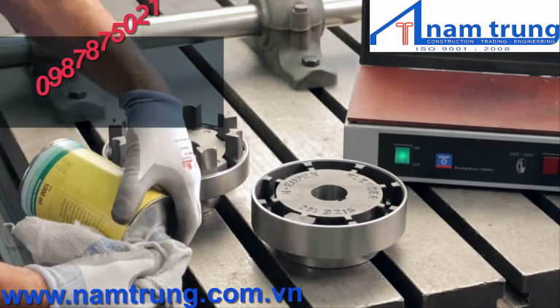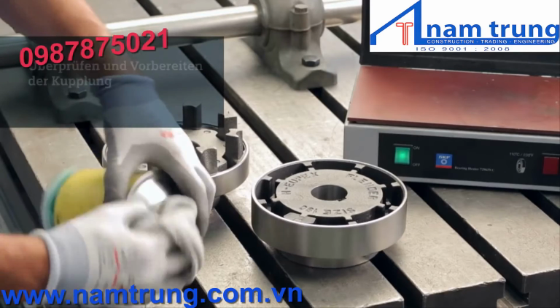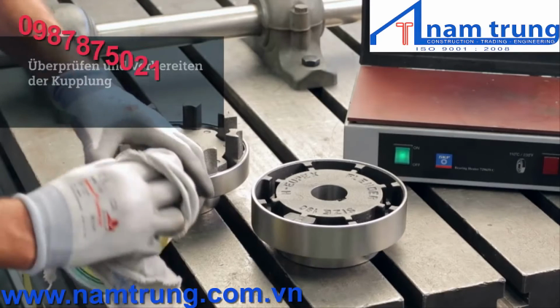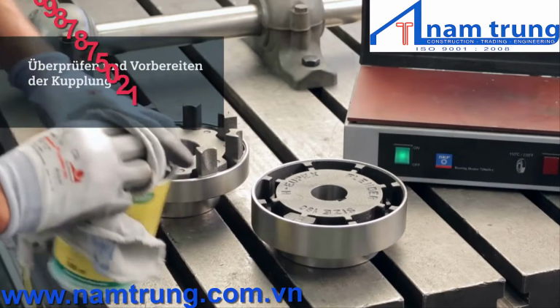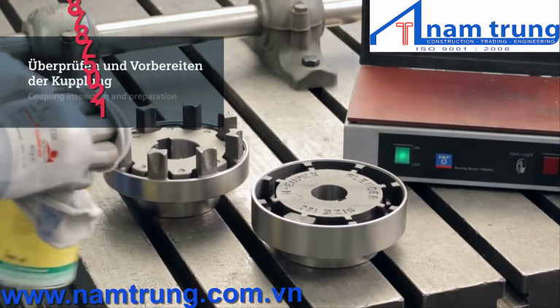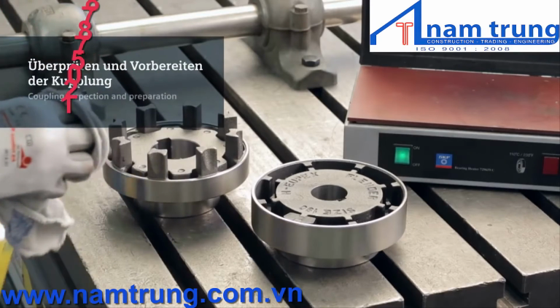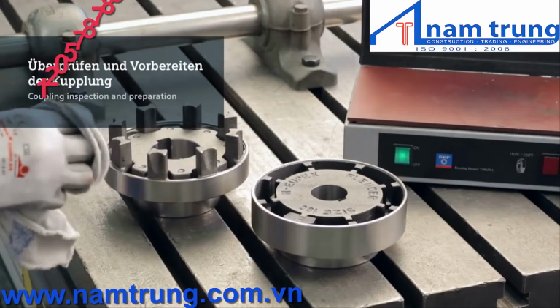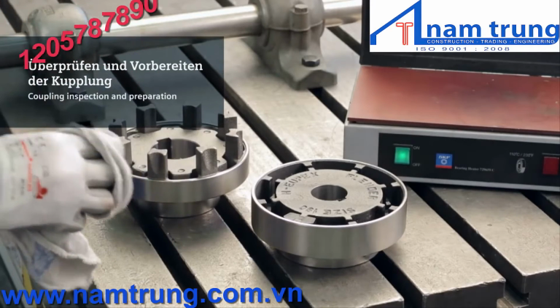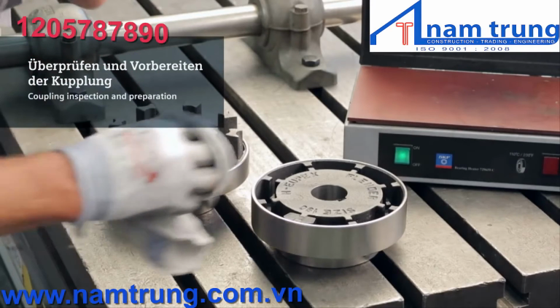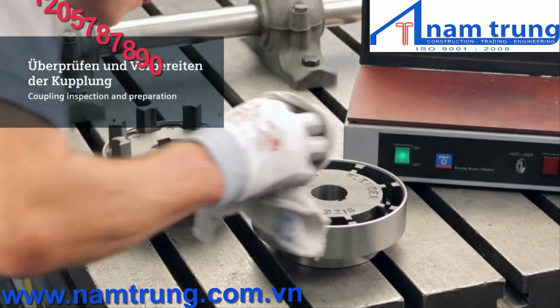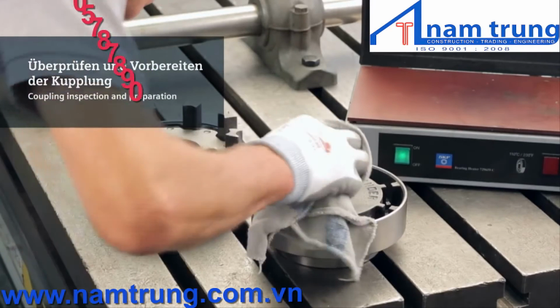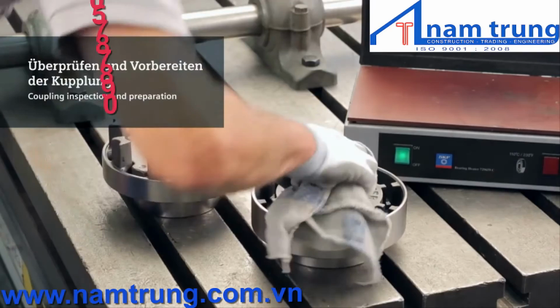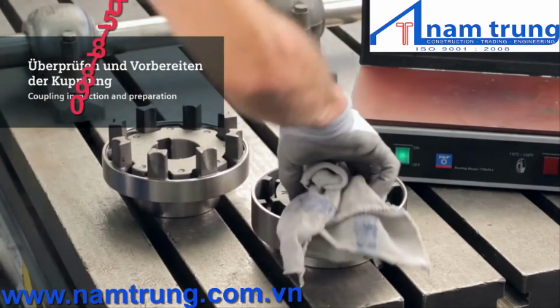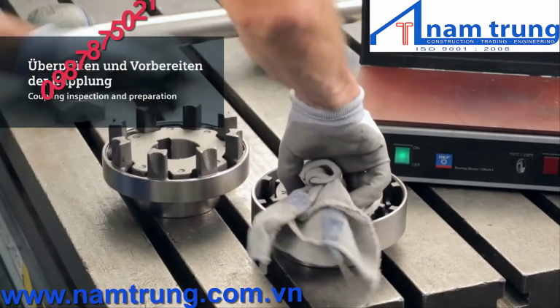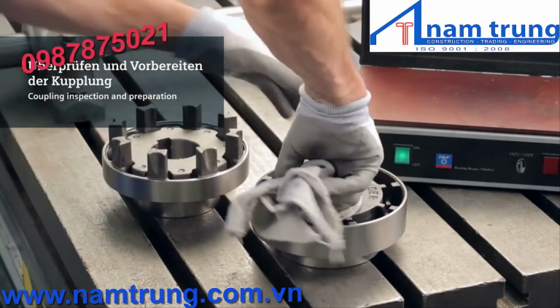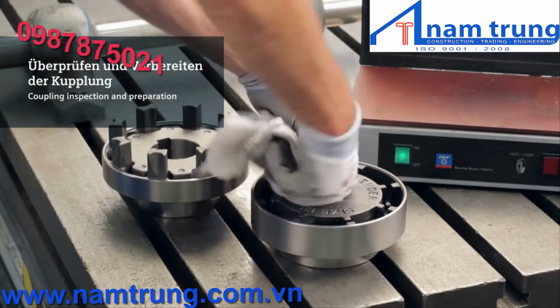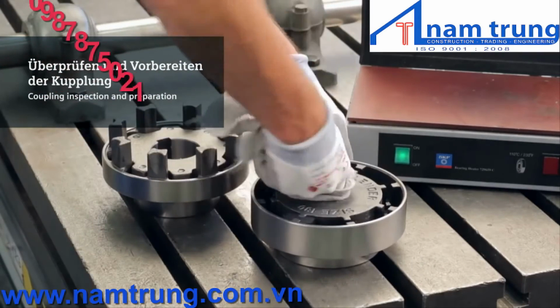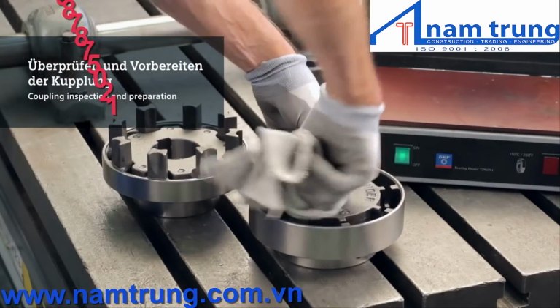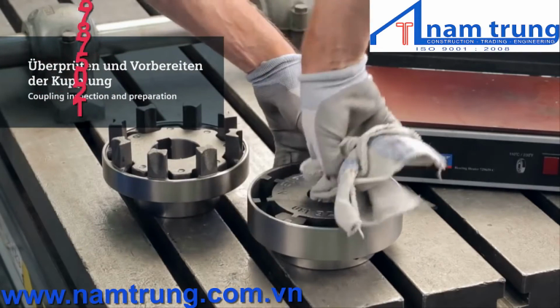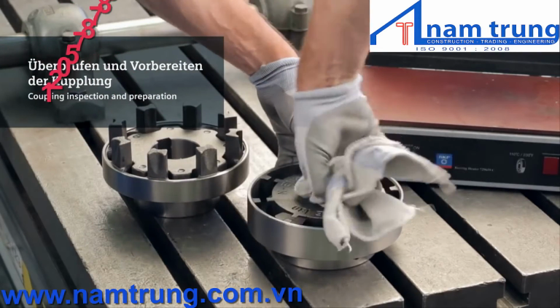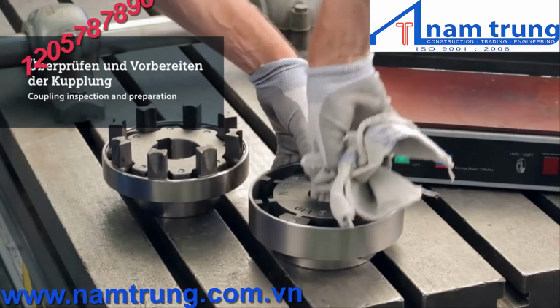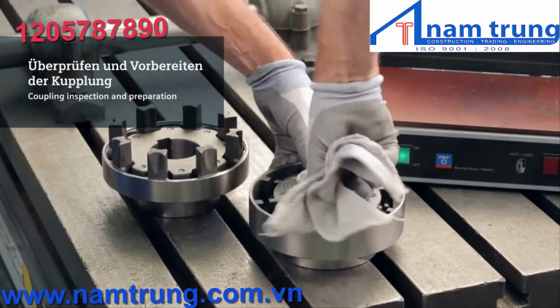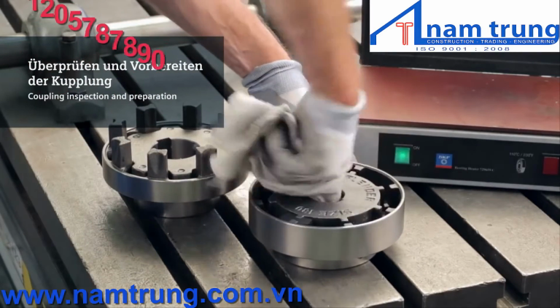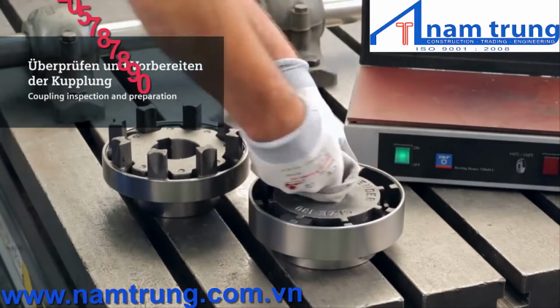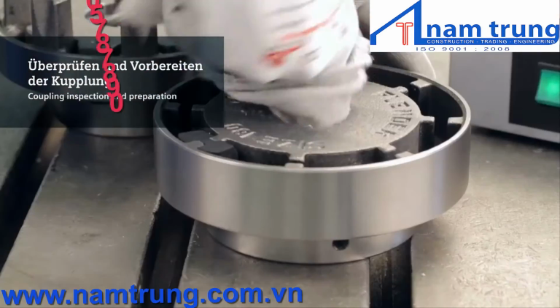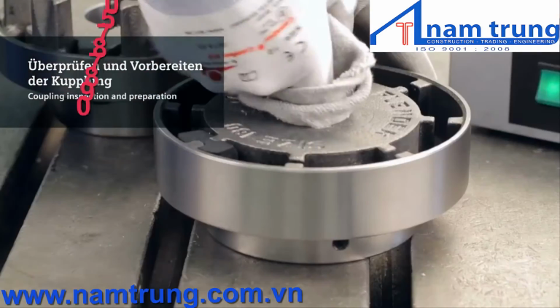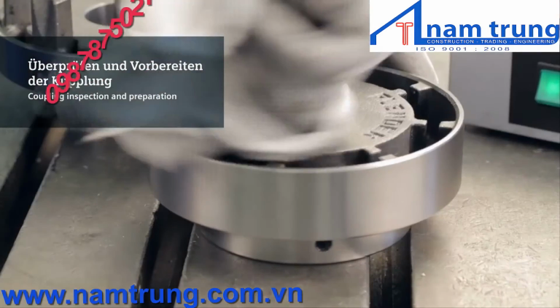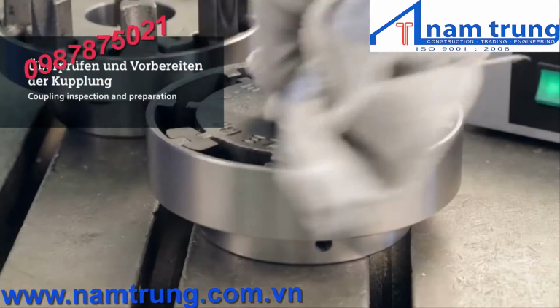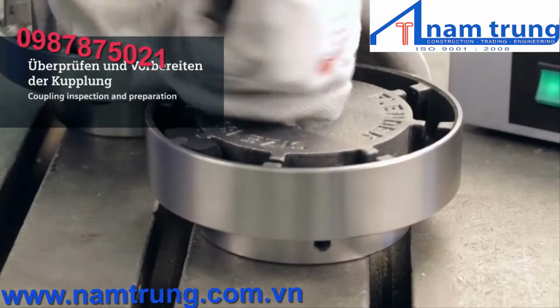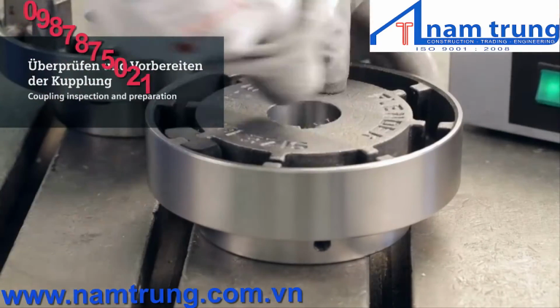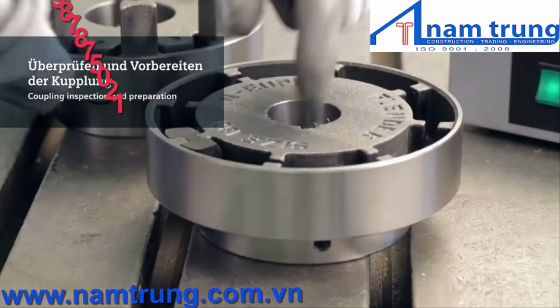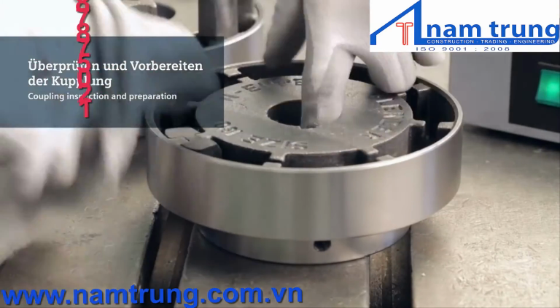In addition to the shaft, make sure the coupling bores, keyways and edges are clean and free of any damages.